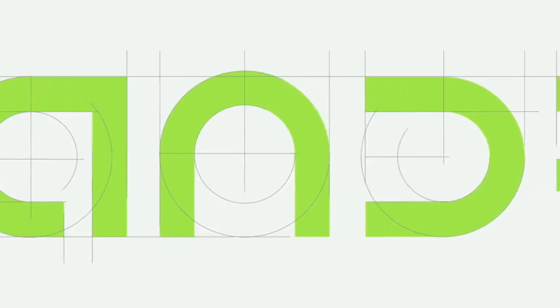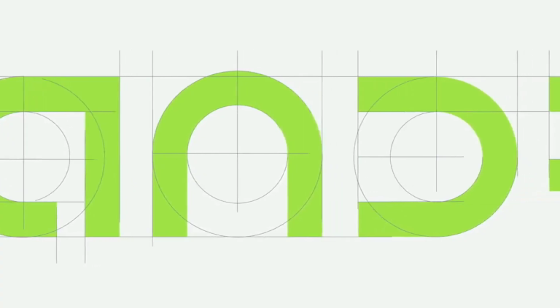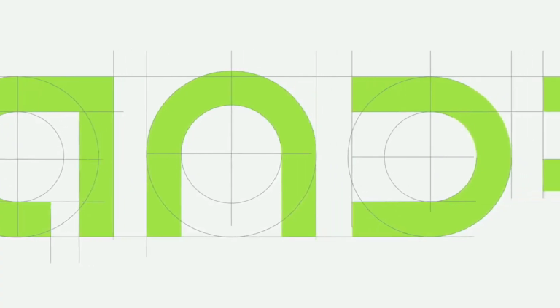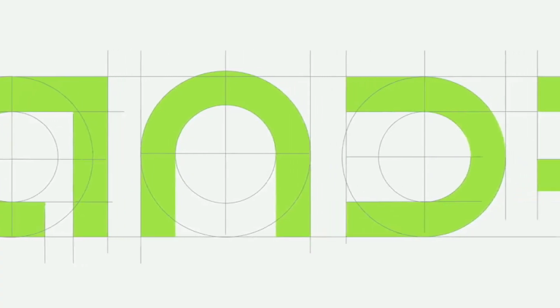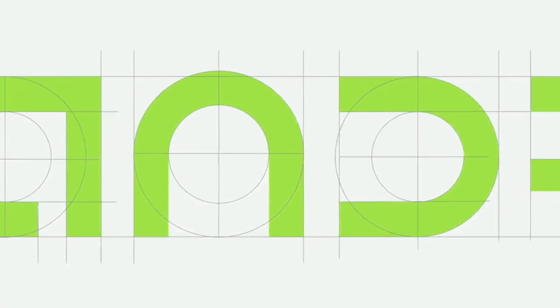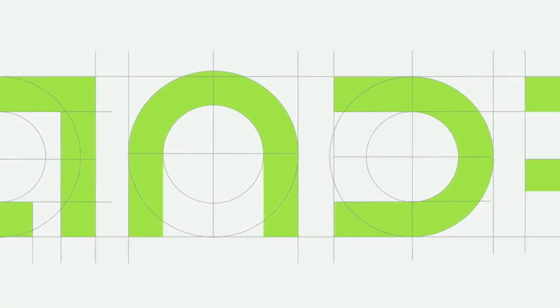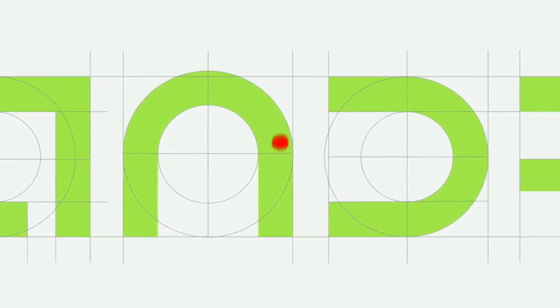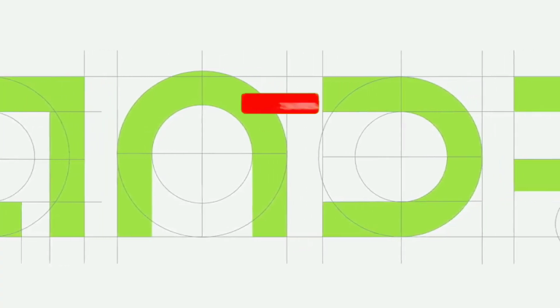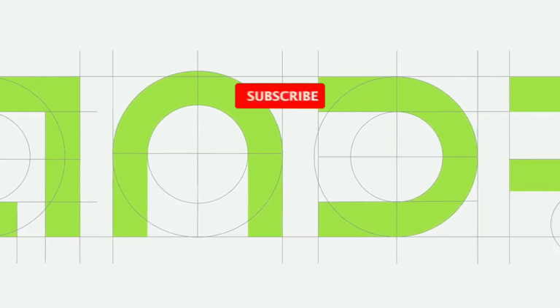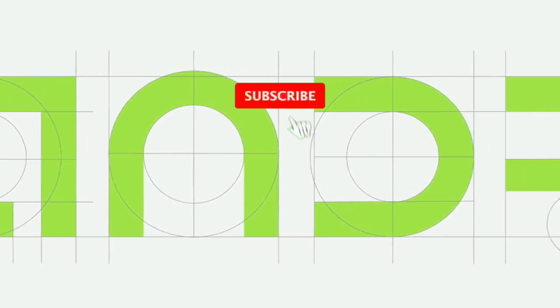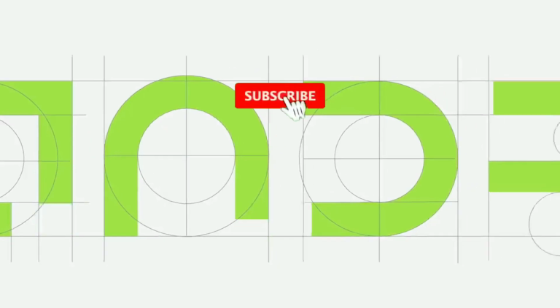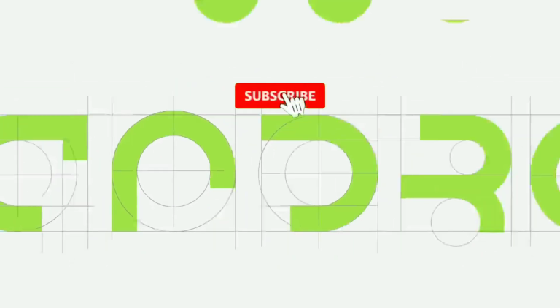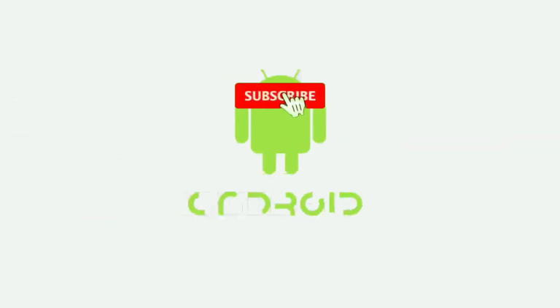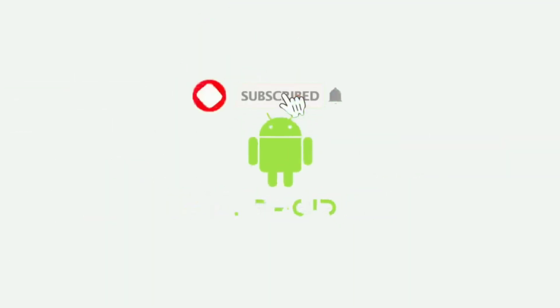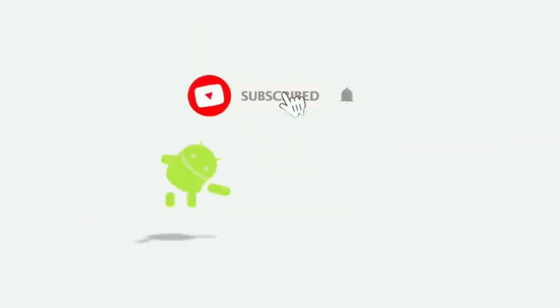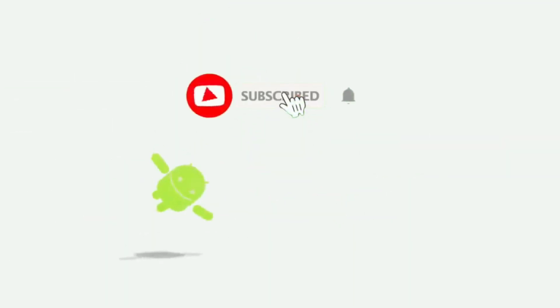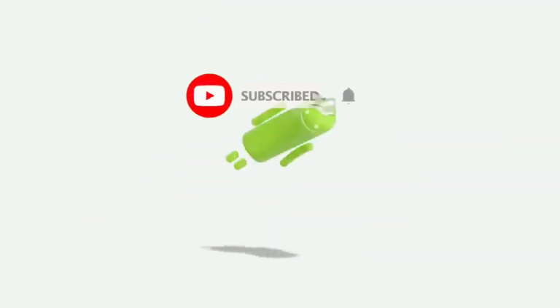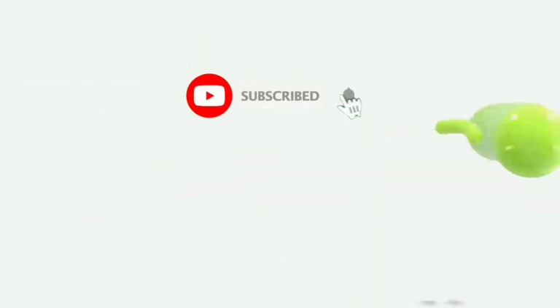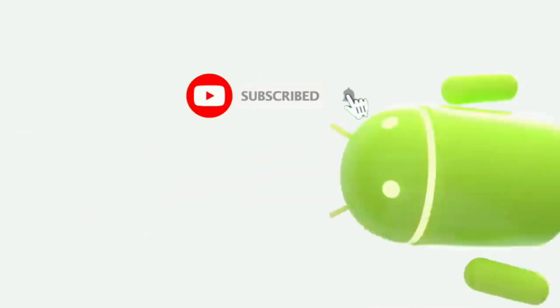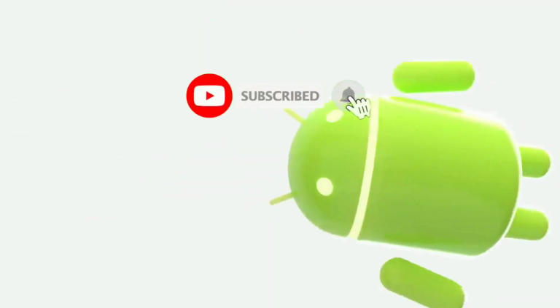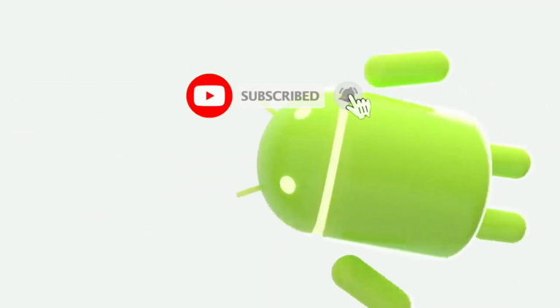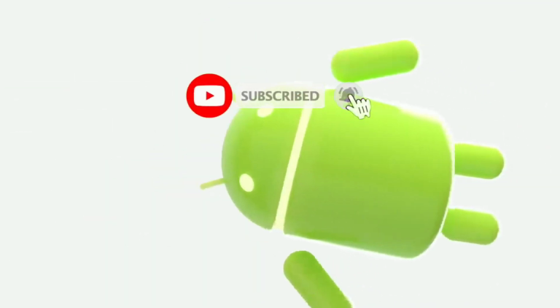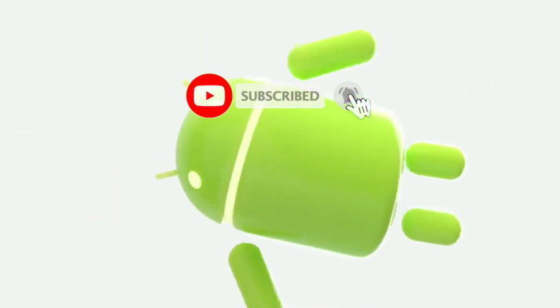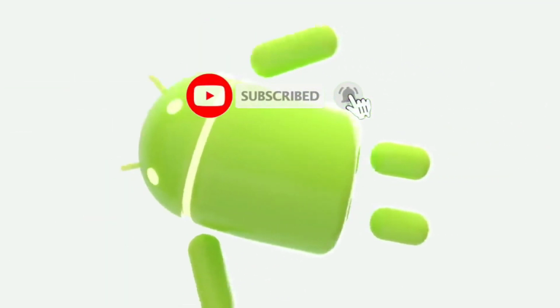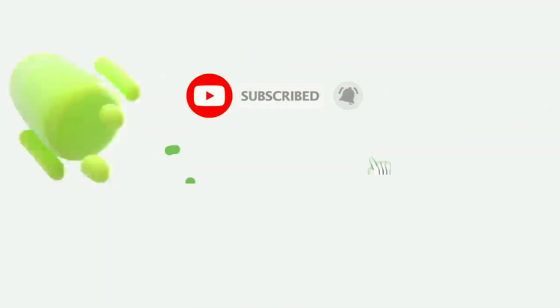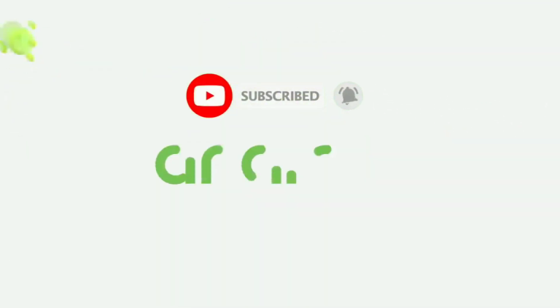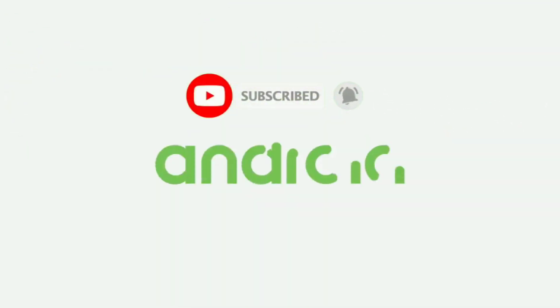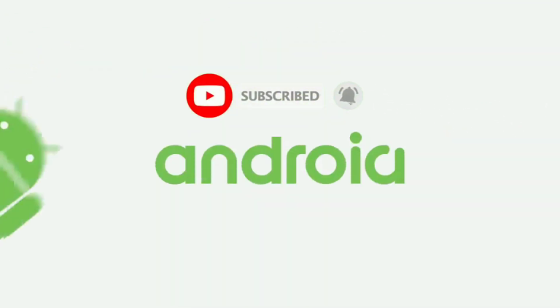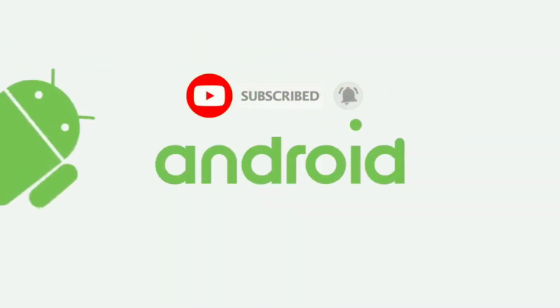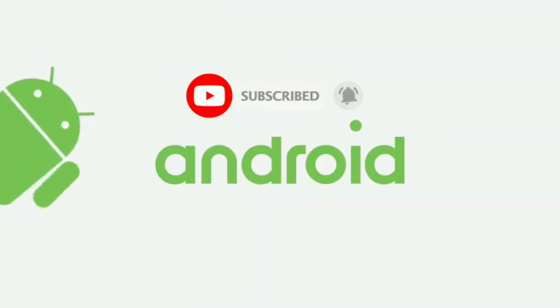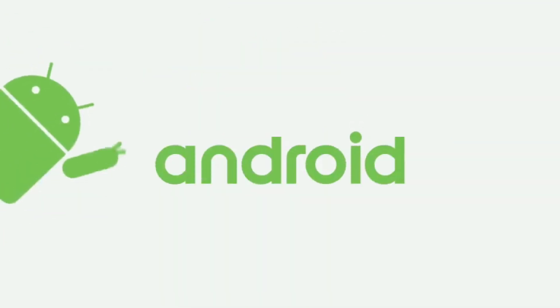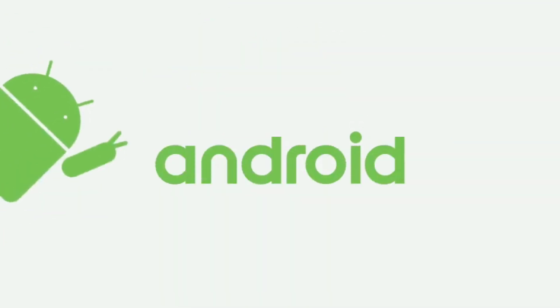I am Ken O and this is Anchor Tech. Be sure to subscribe and hit the bell icon so you don't miss any future videos.